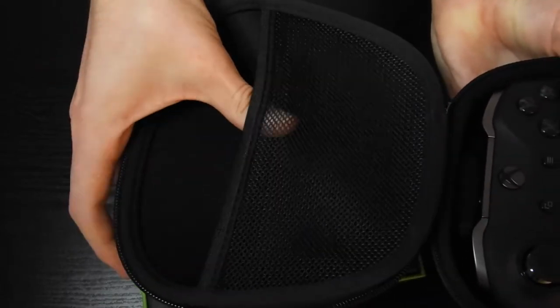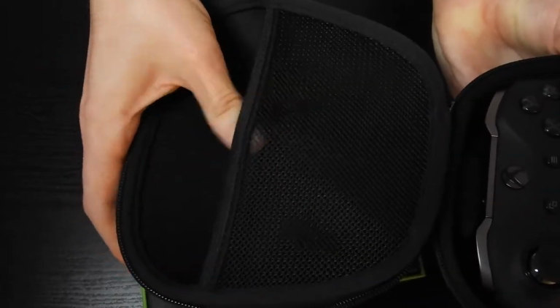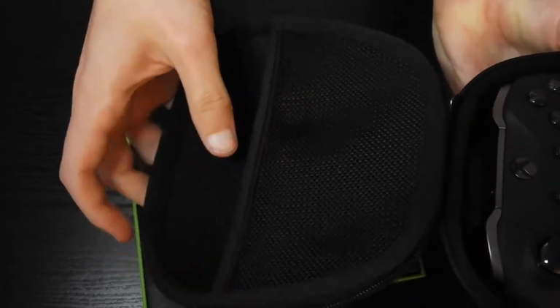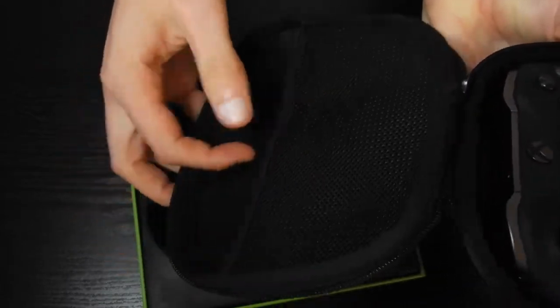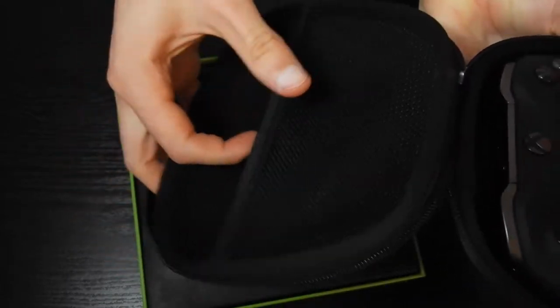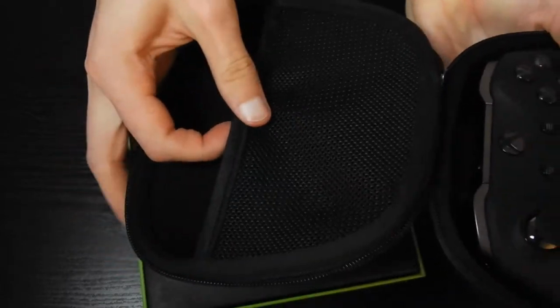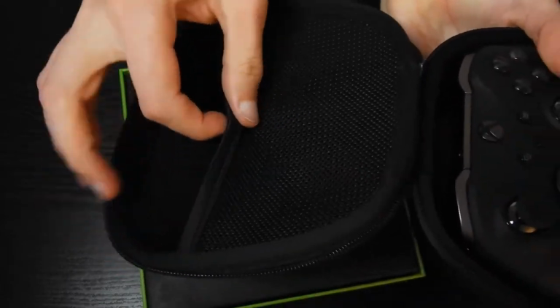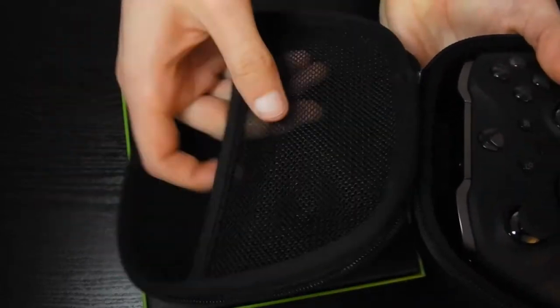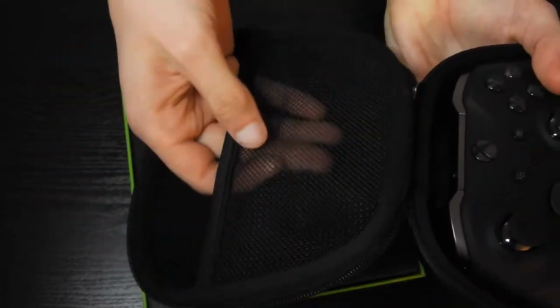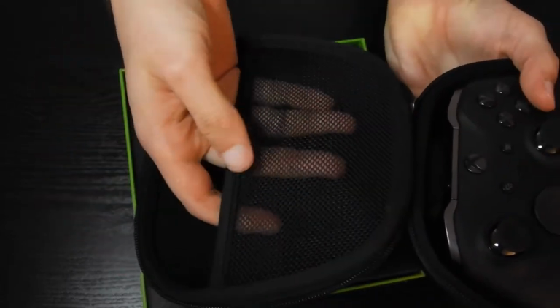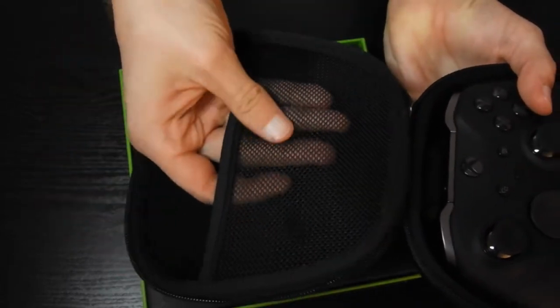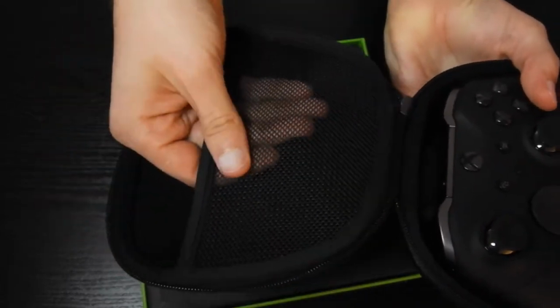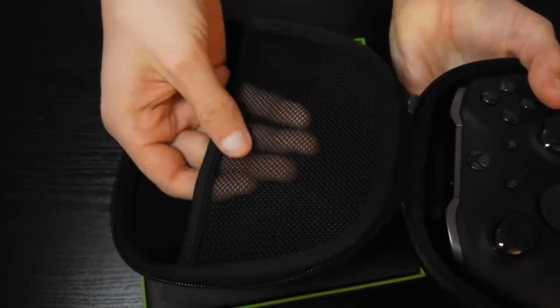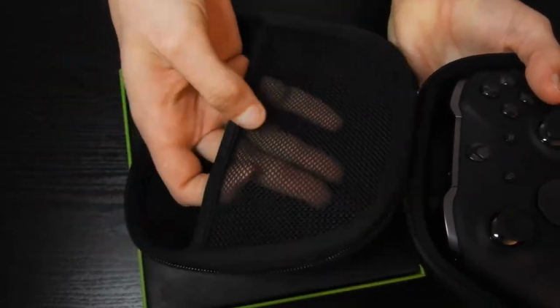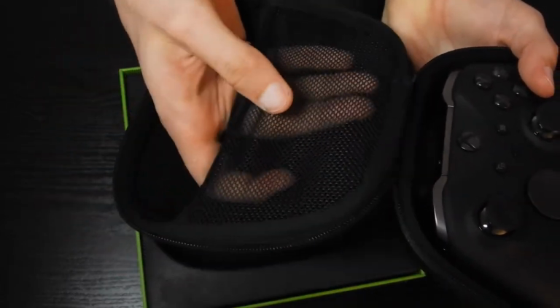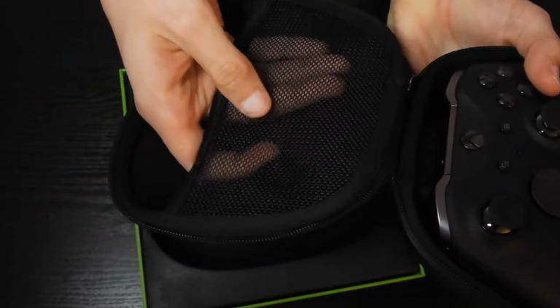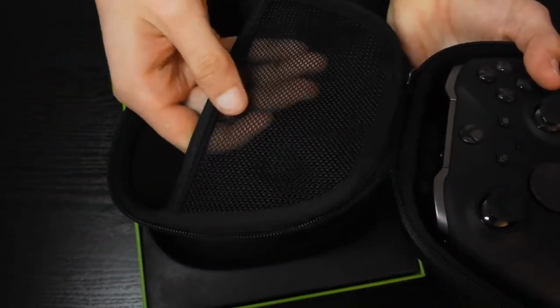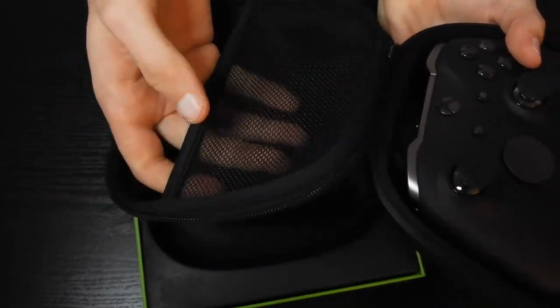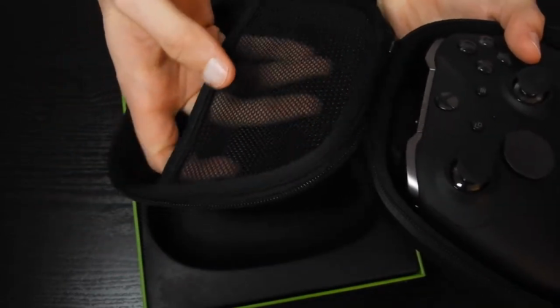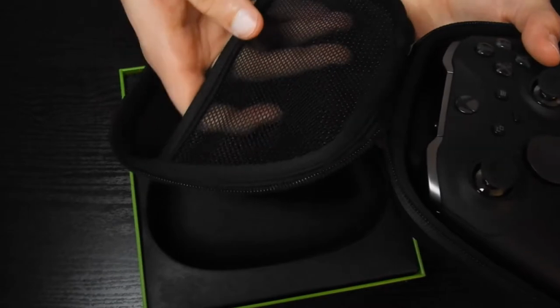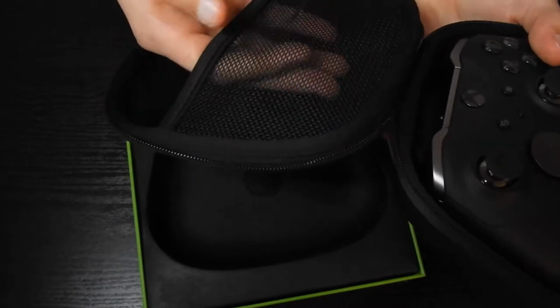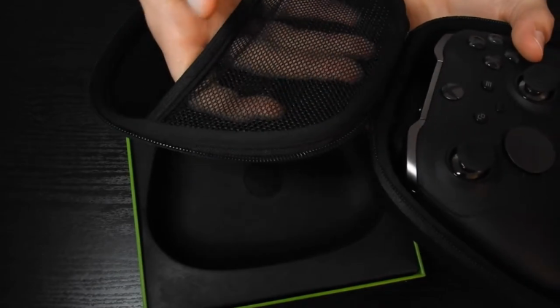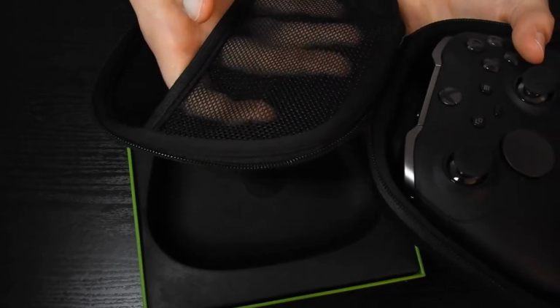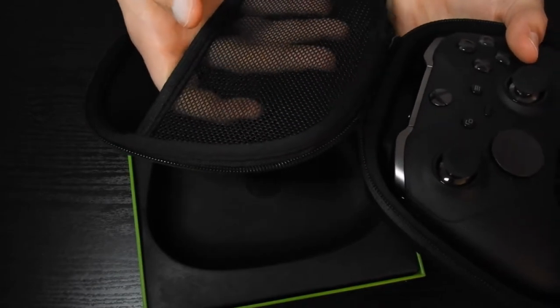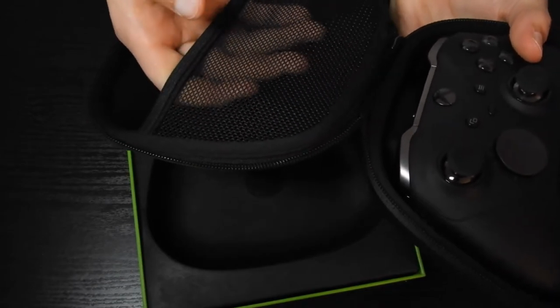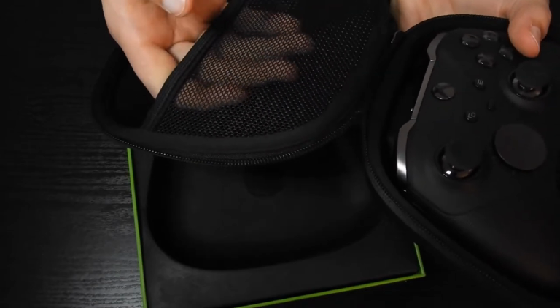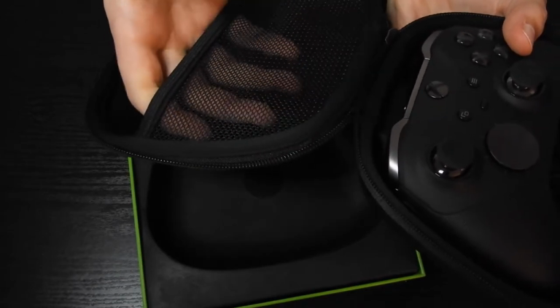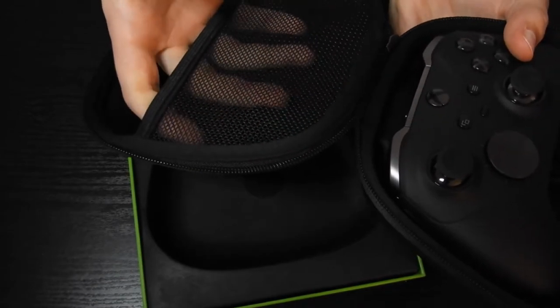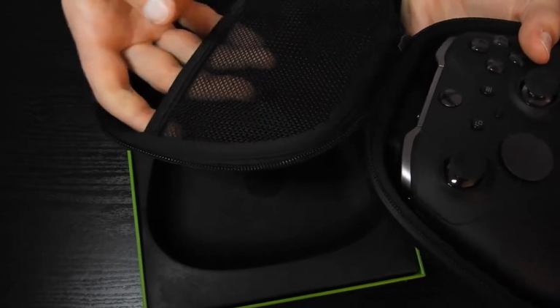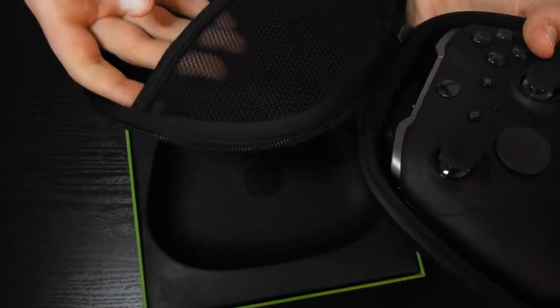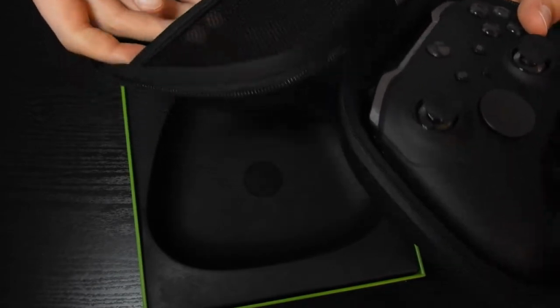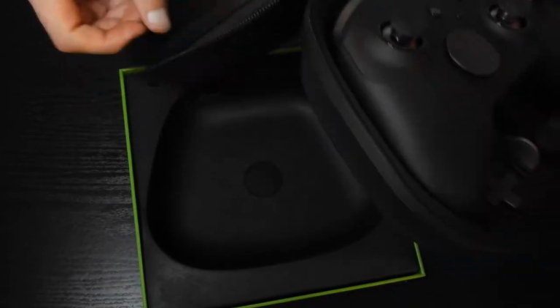There's a compartment here — I'm not too sure what you put in there. Maybe your cable.